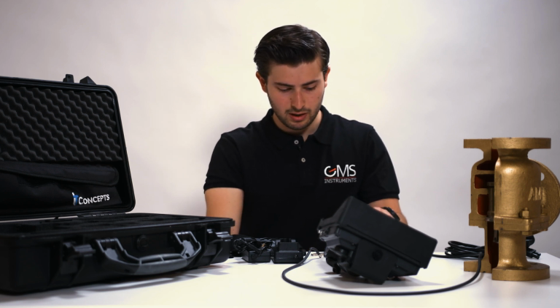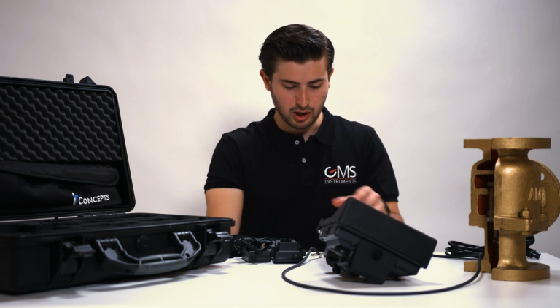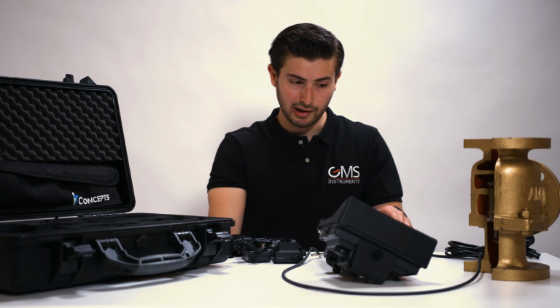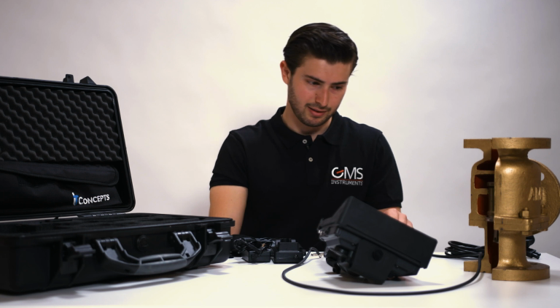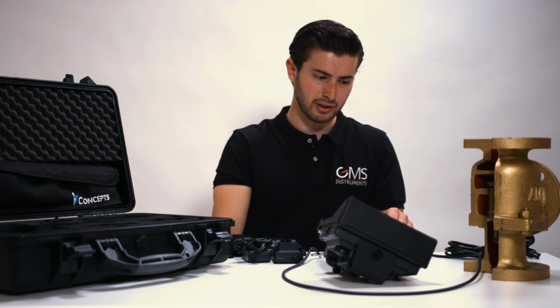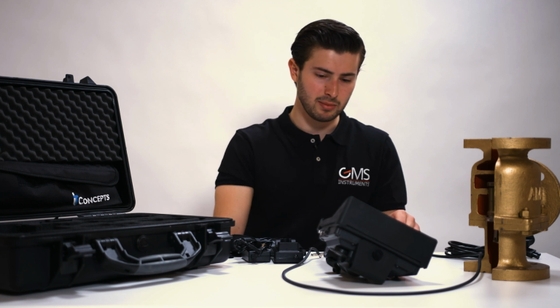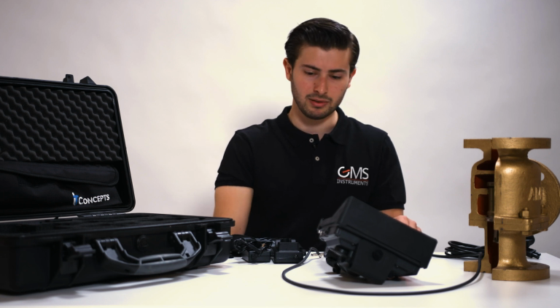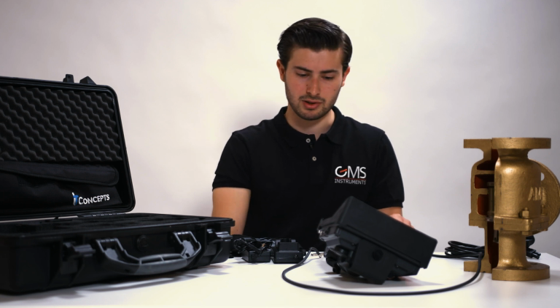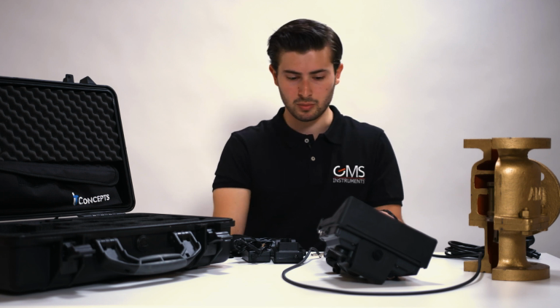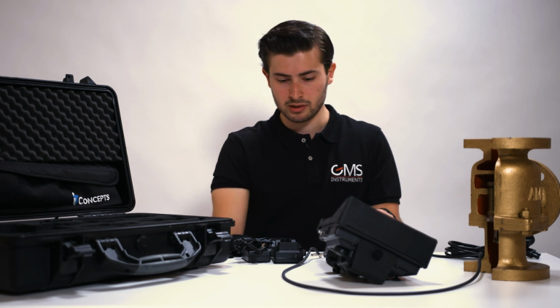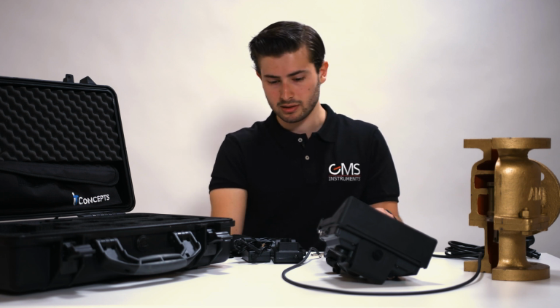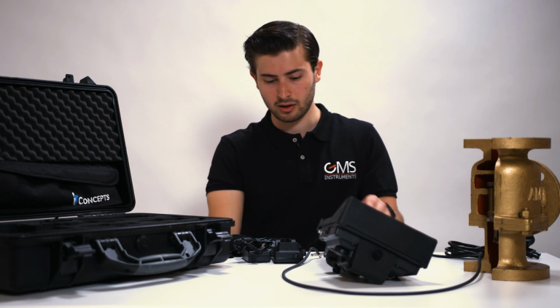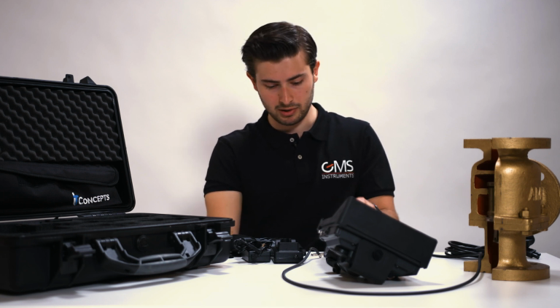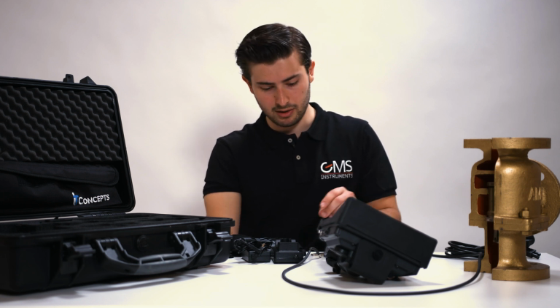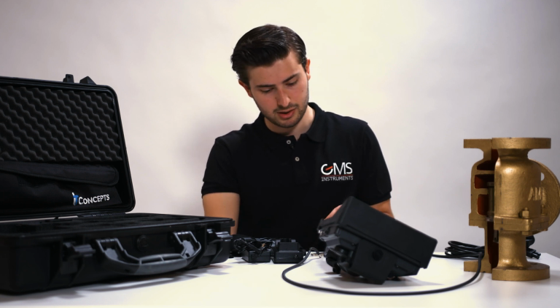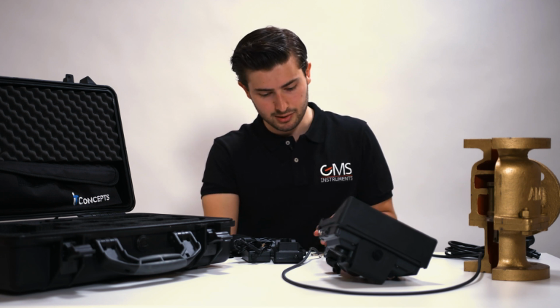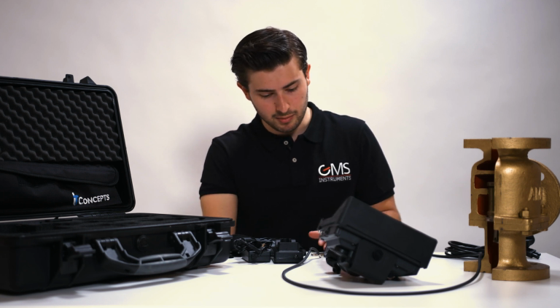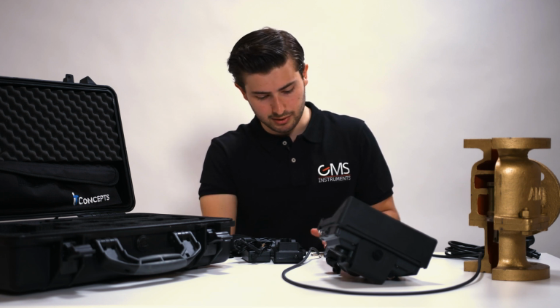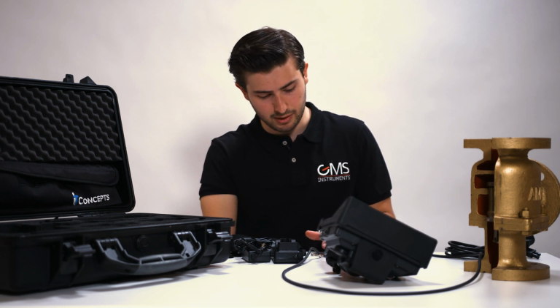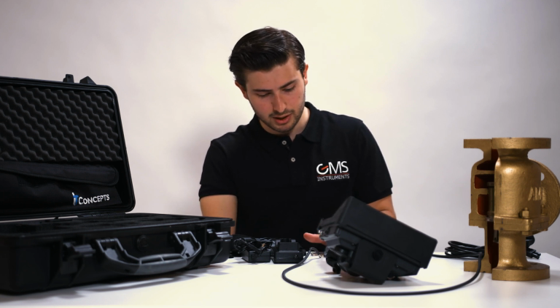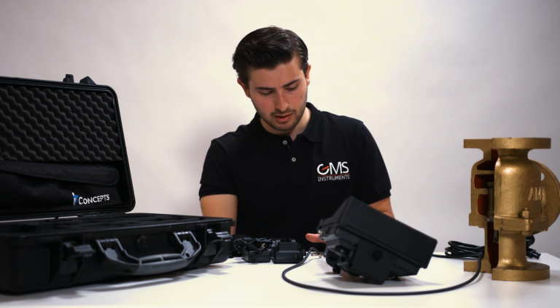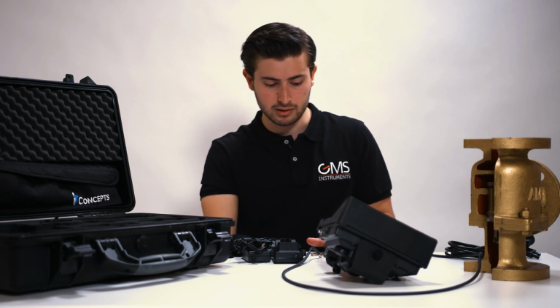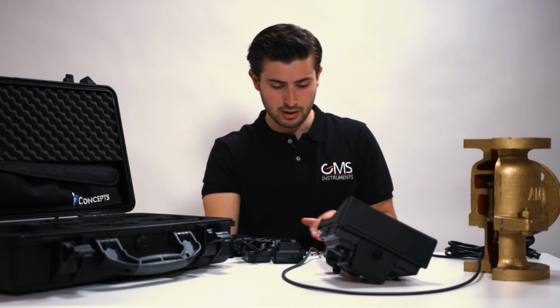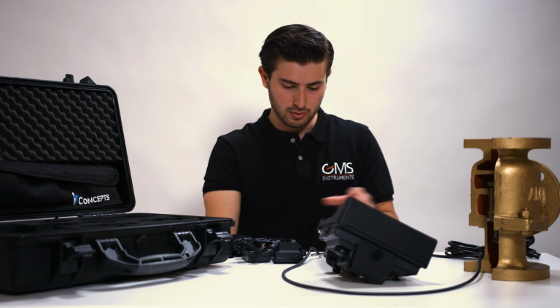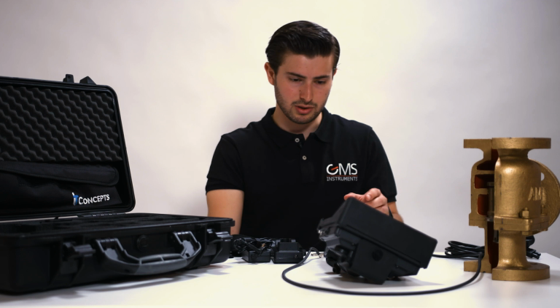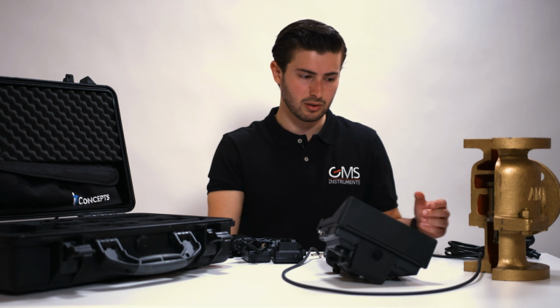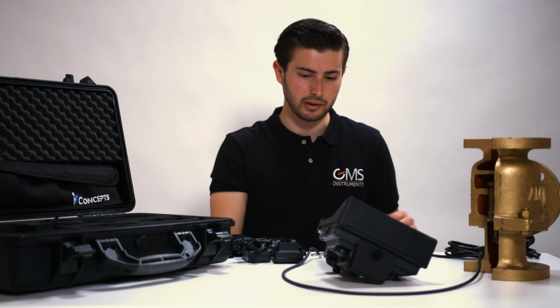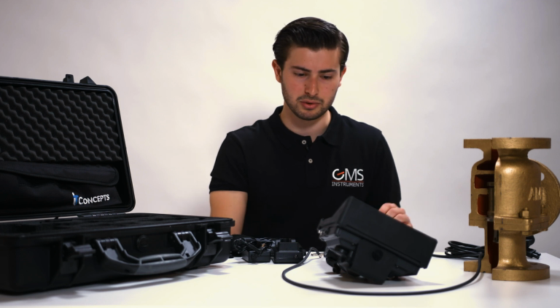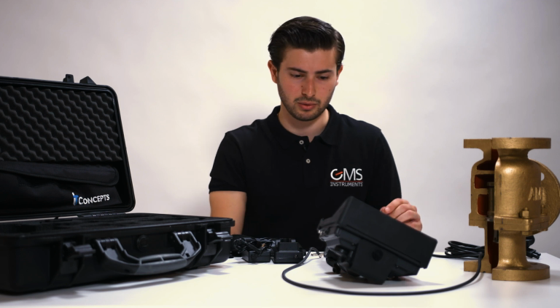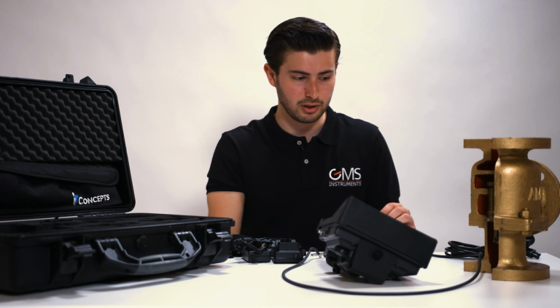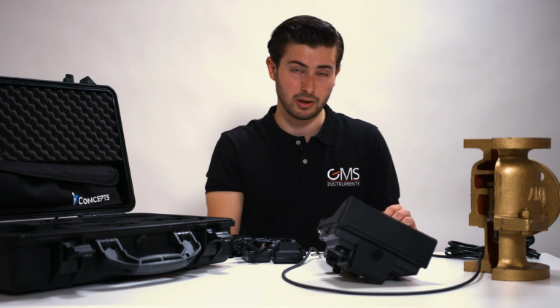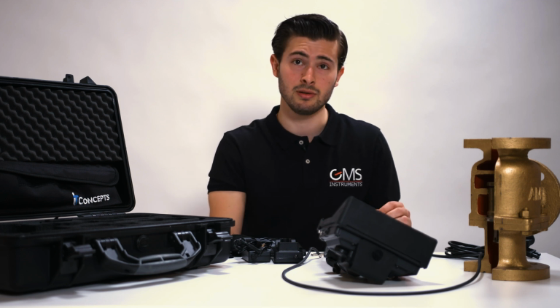A common length for the cable is 2 meters, and a common sensor diameter is around 6 millimeters, which is commonly used for diesel engines.